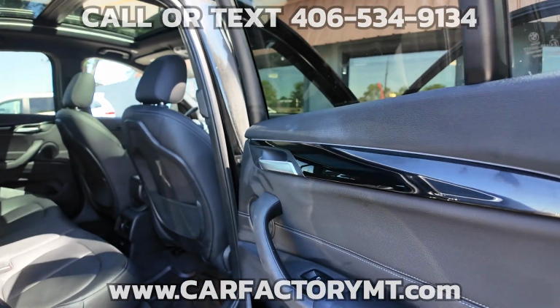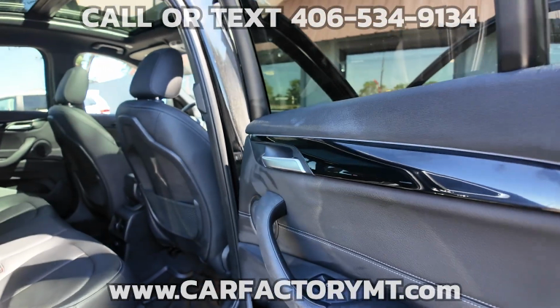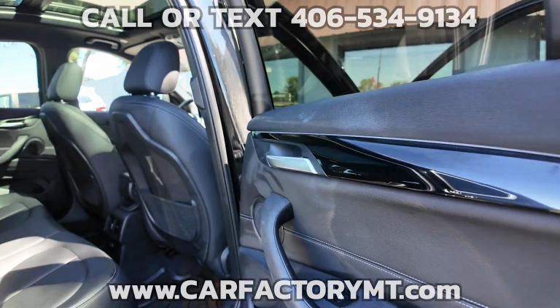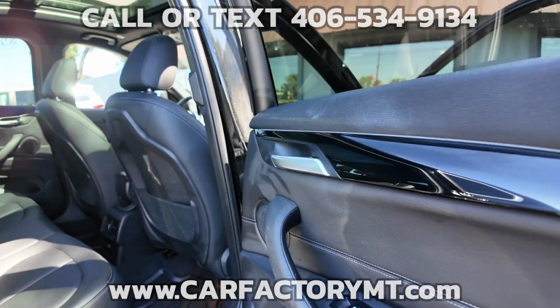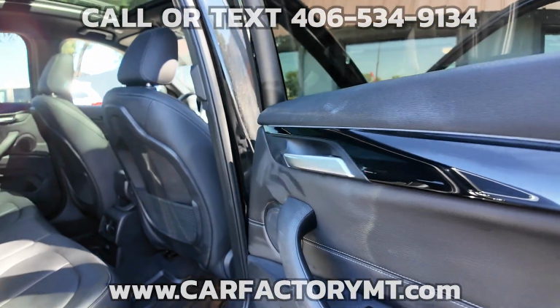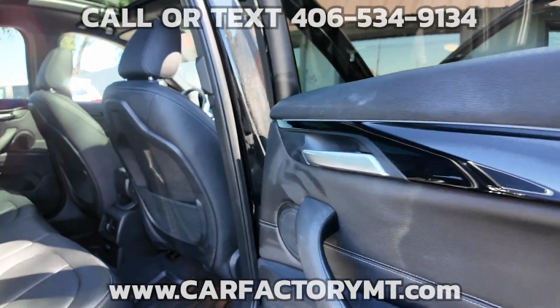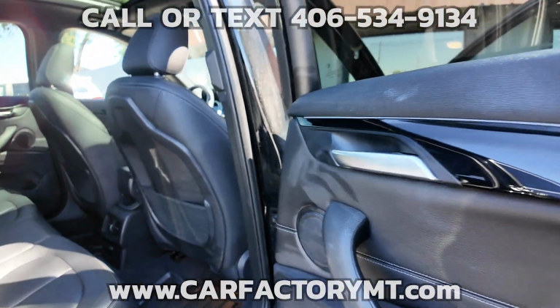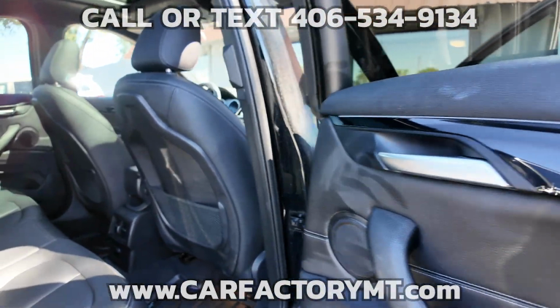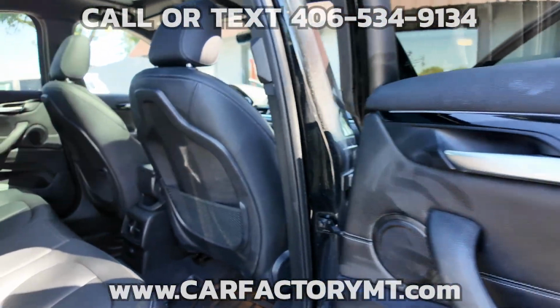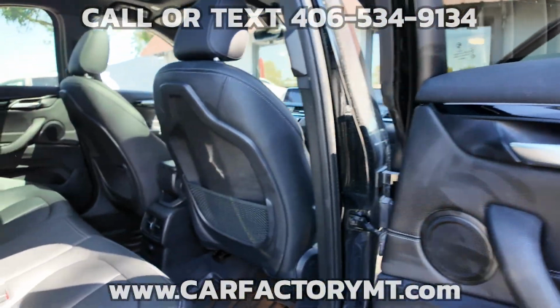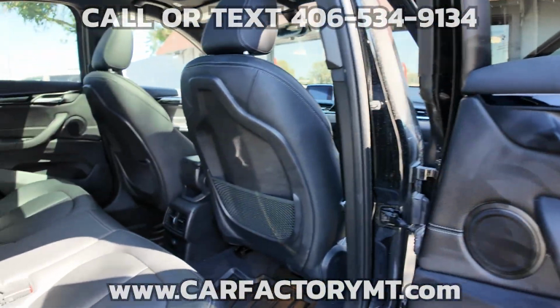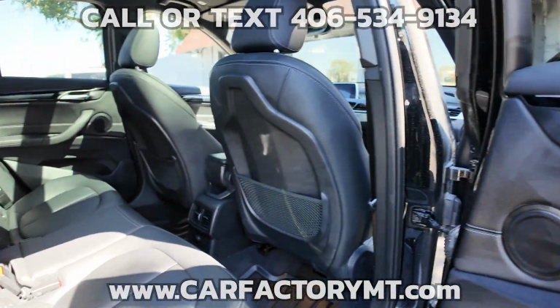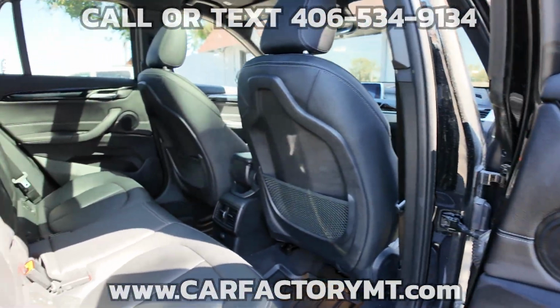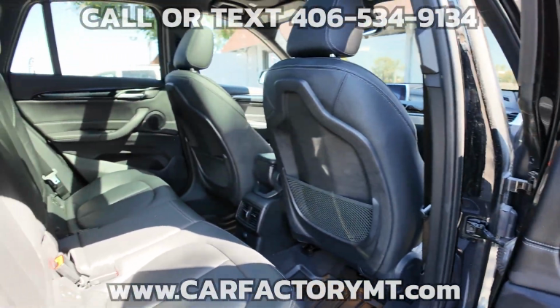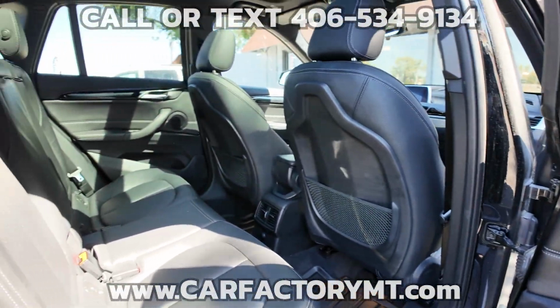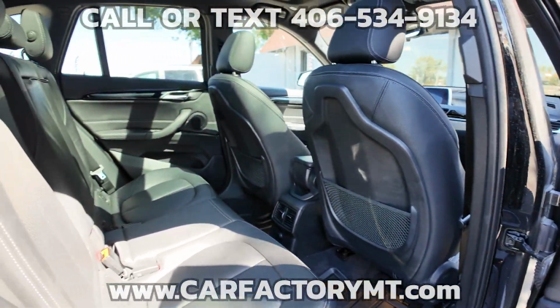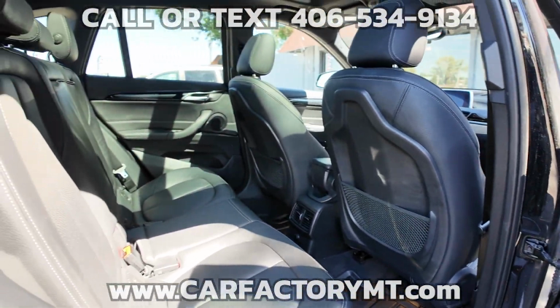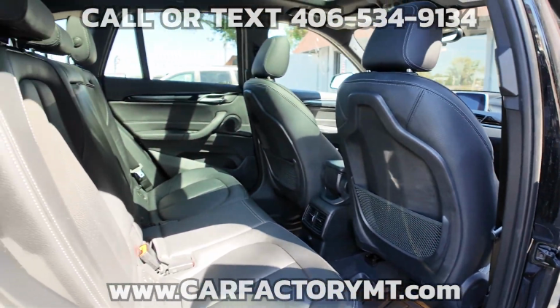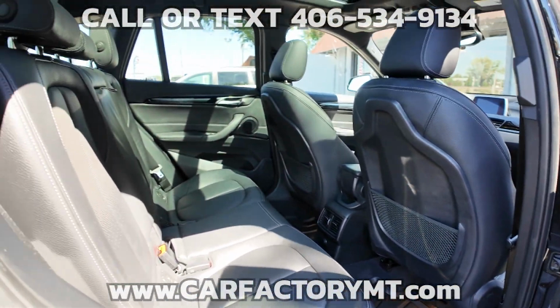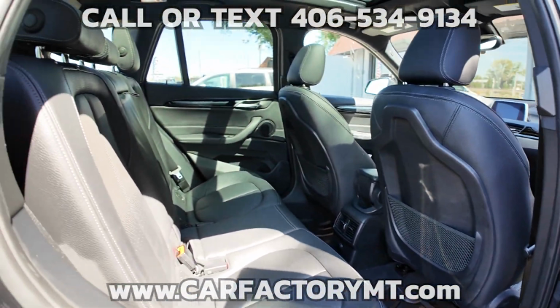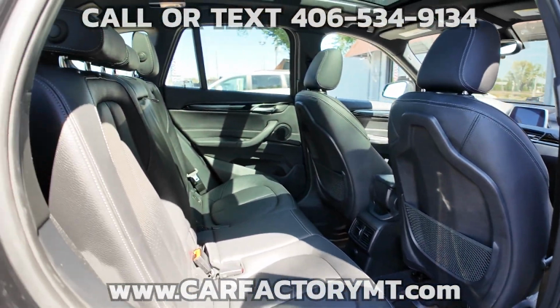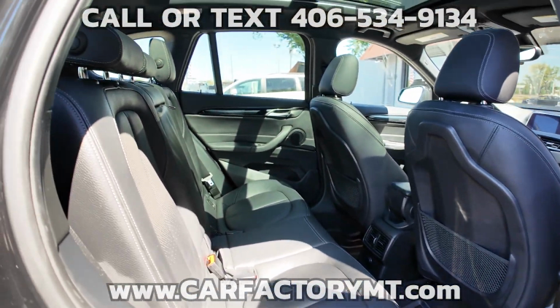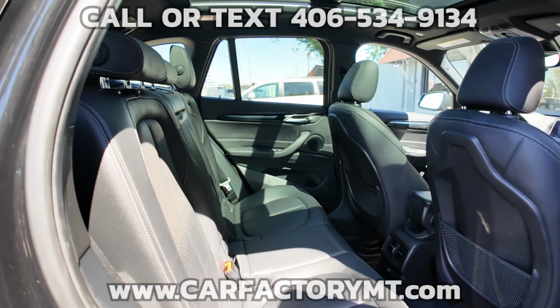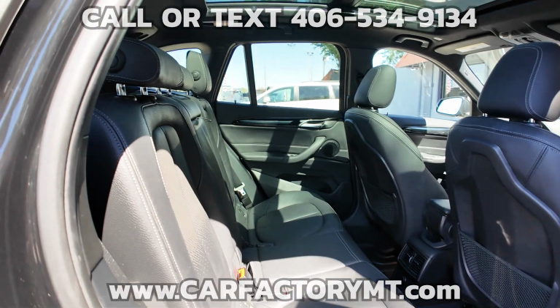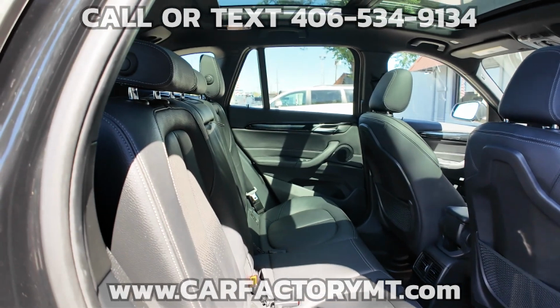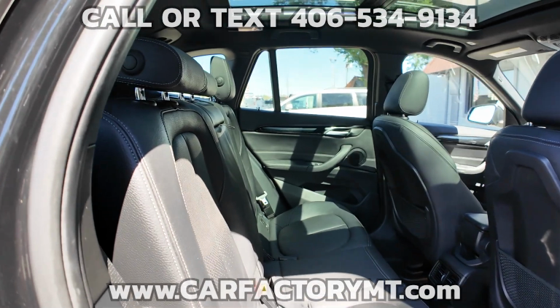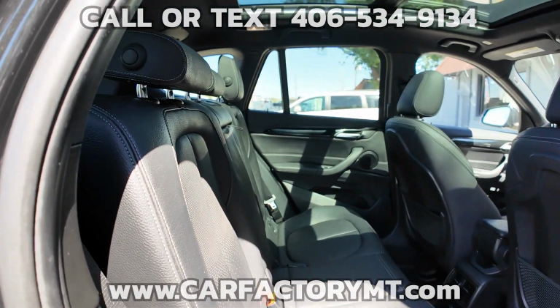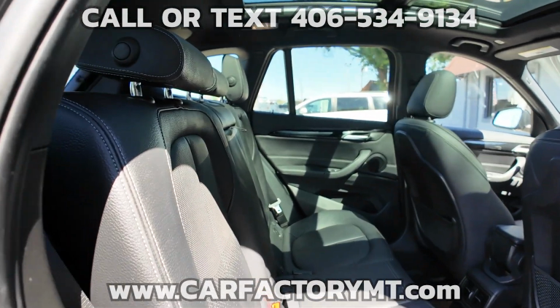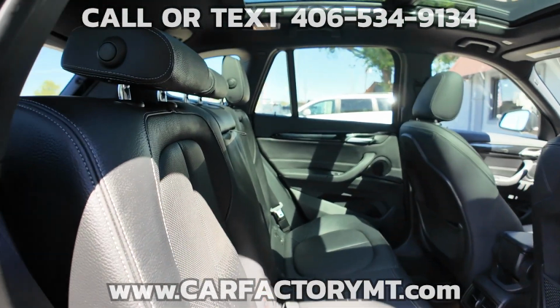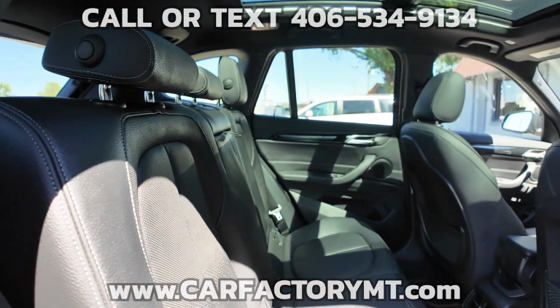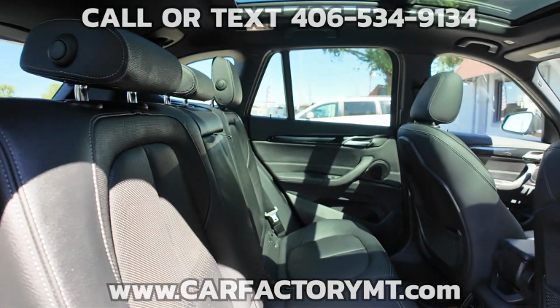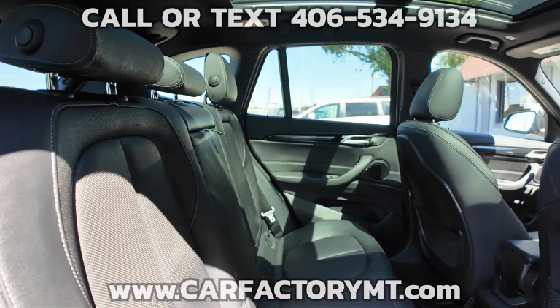Stop by today. 4562 State Ave, Billings, Montana.